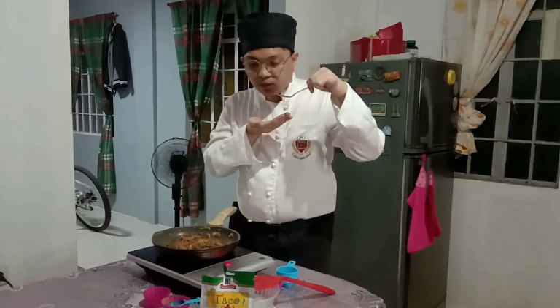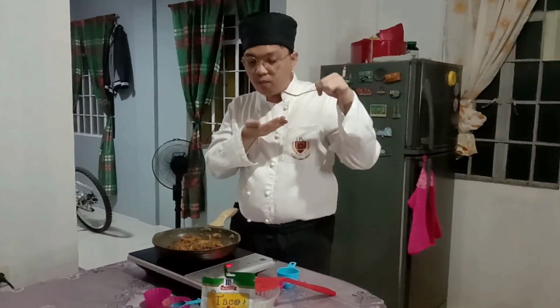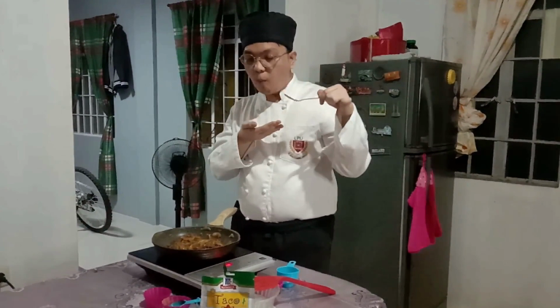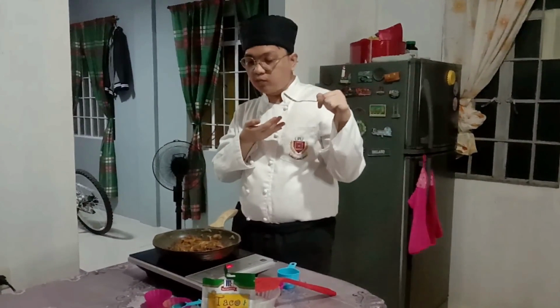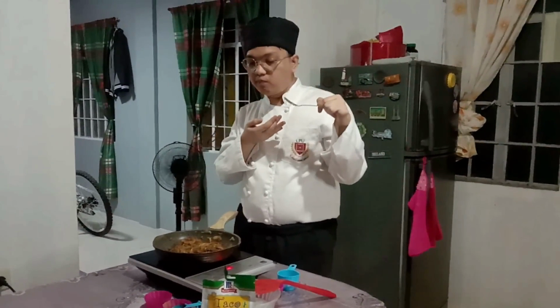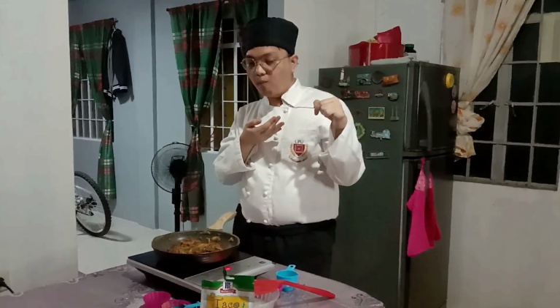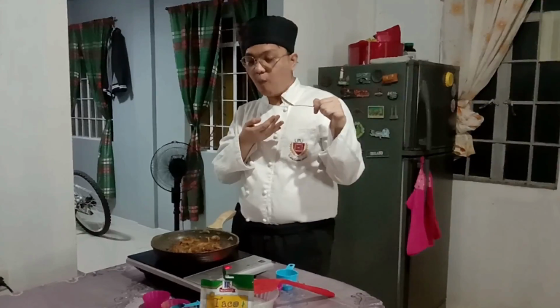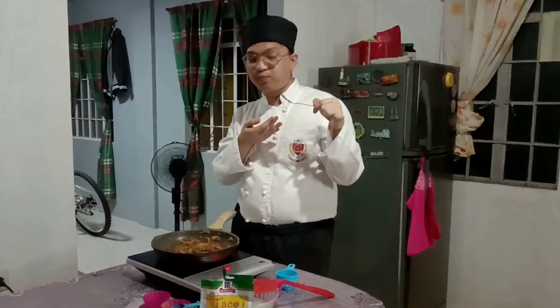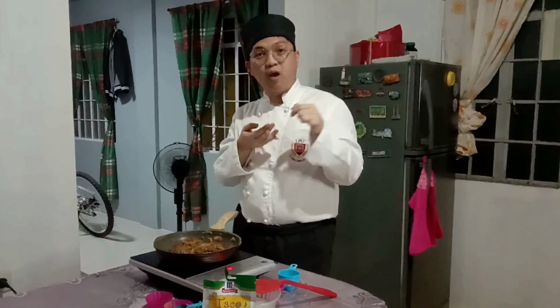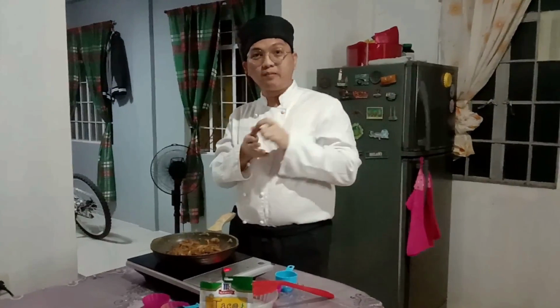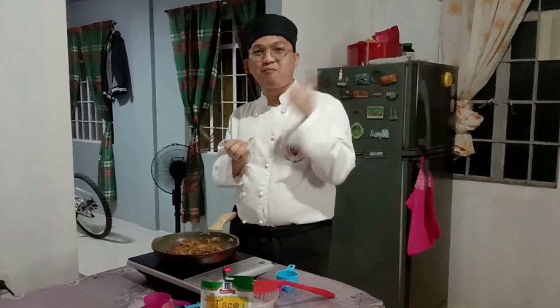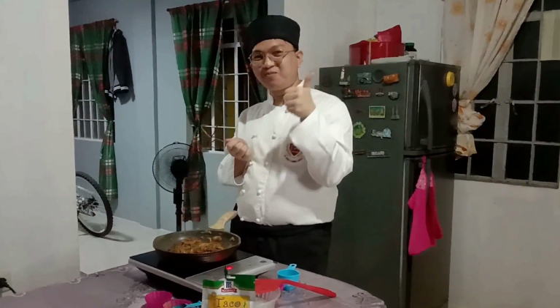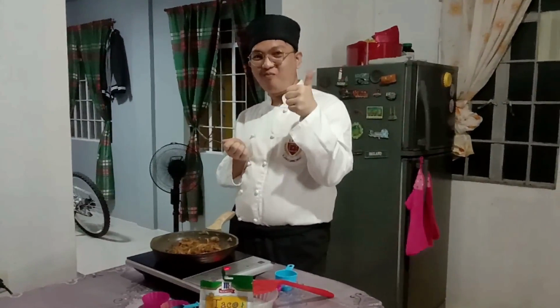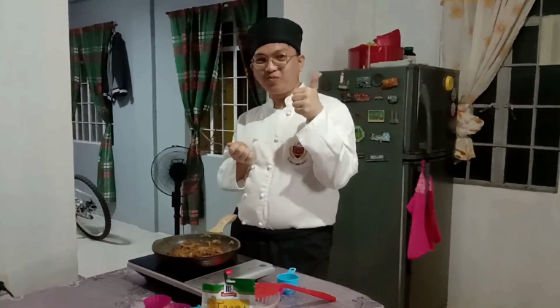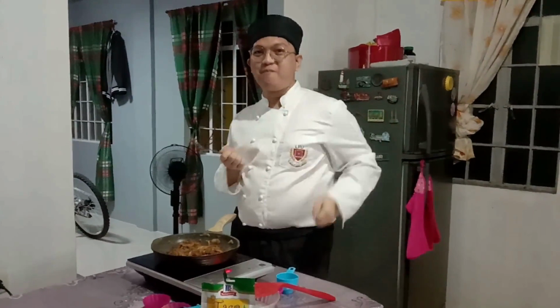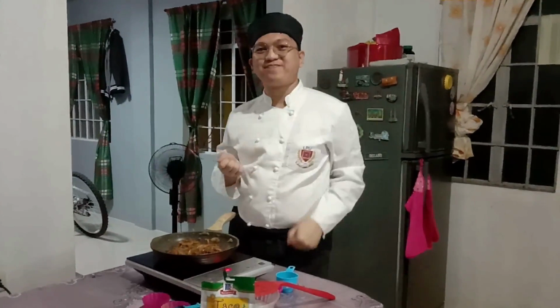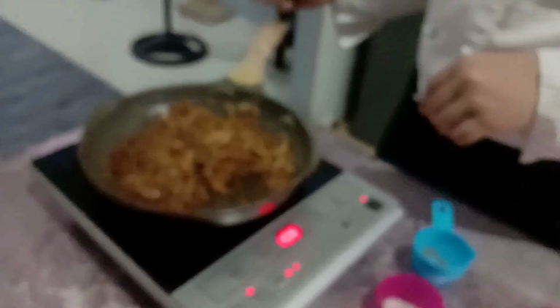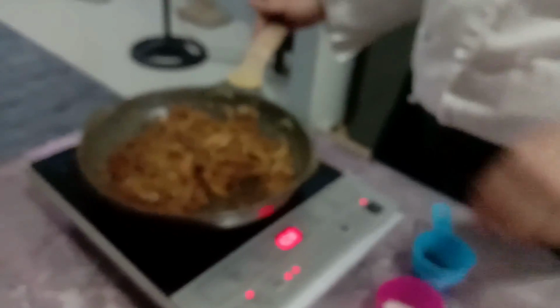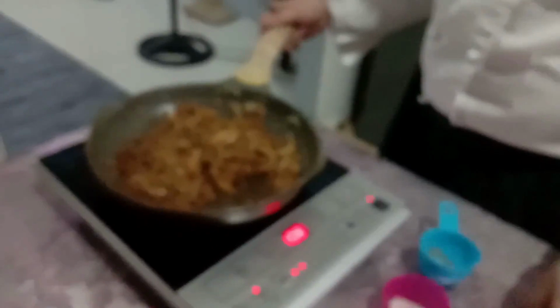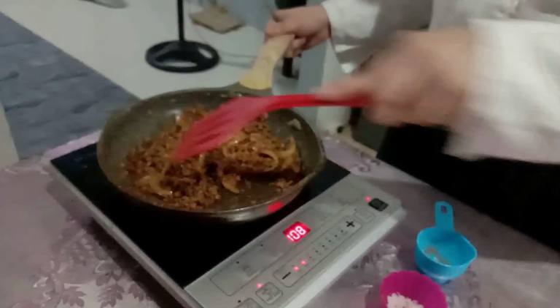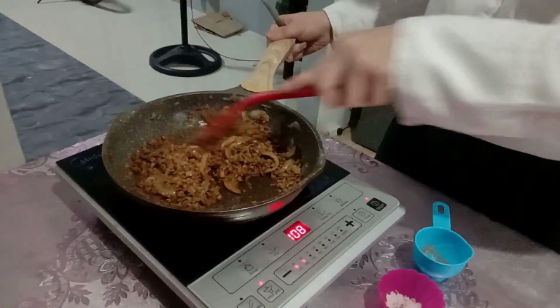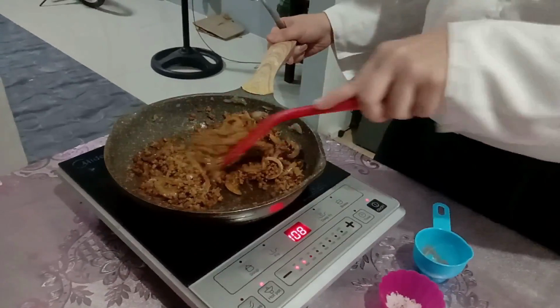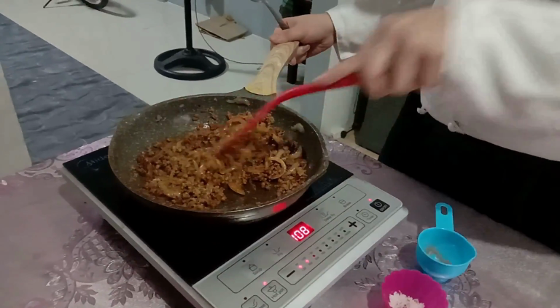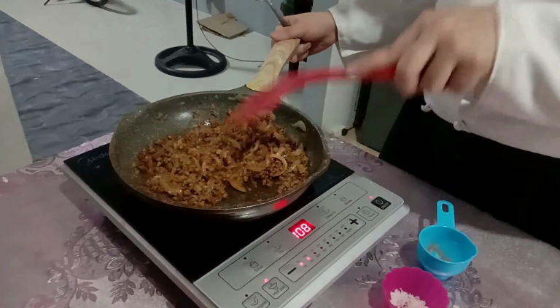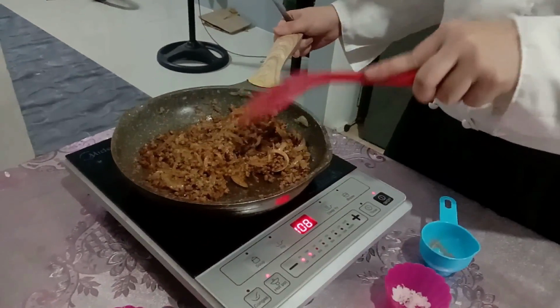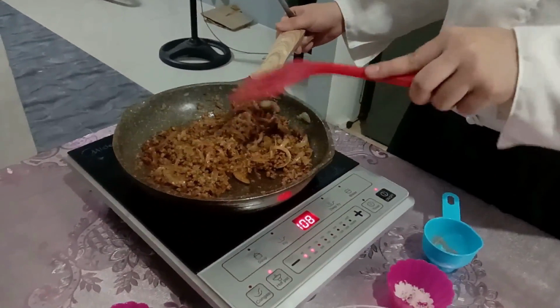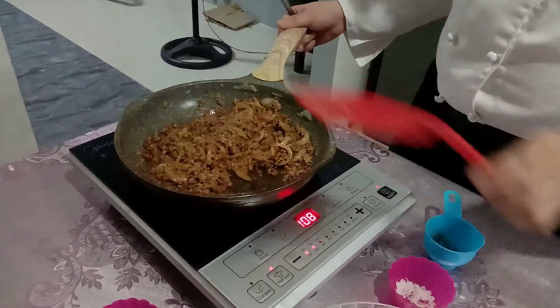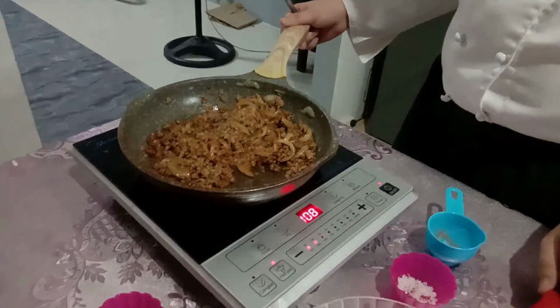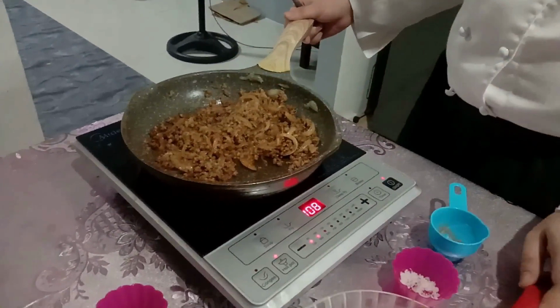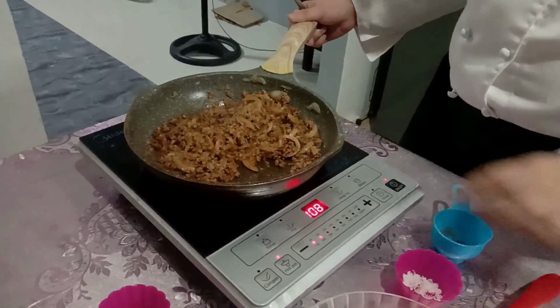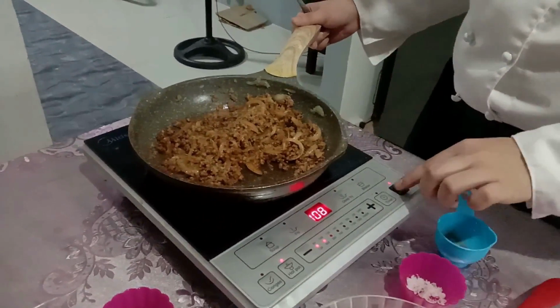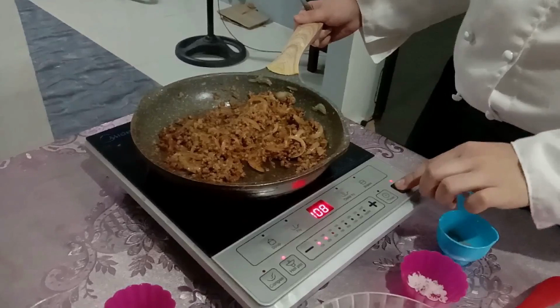For an honest review, for me the taste is good. And now let's set it aside.